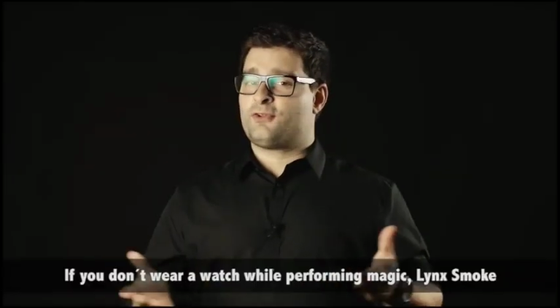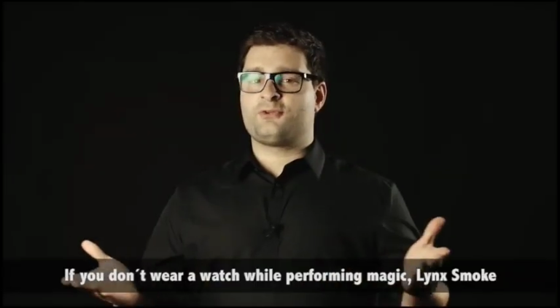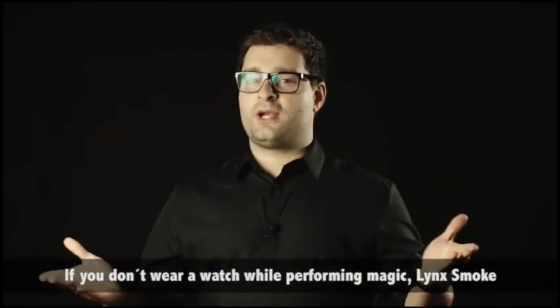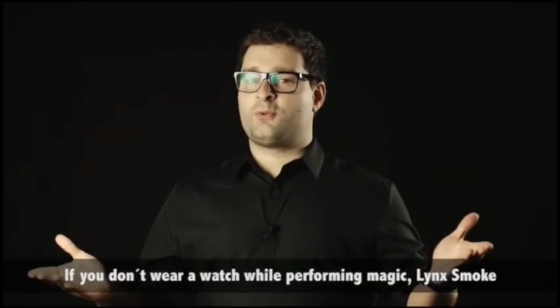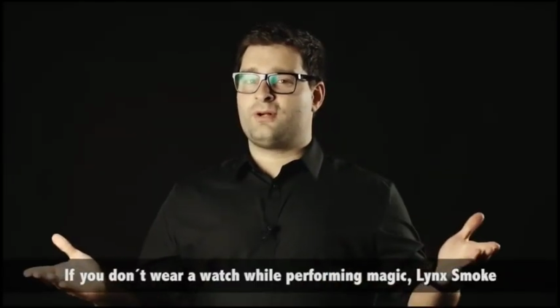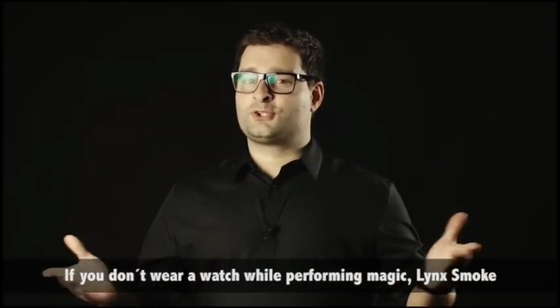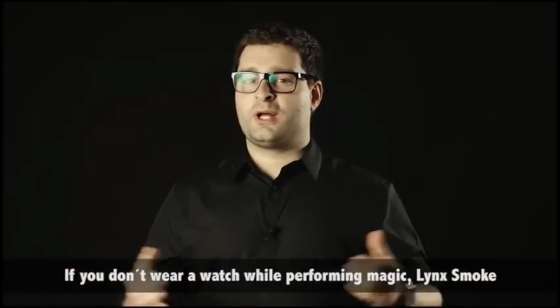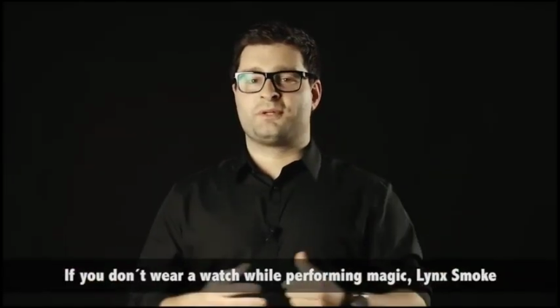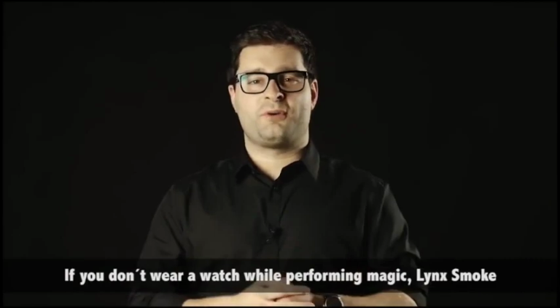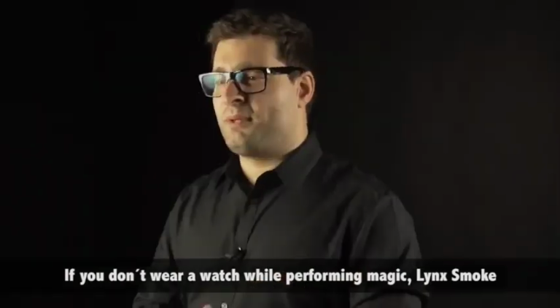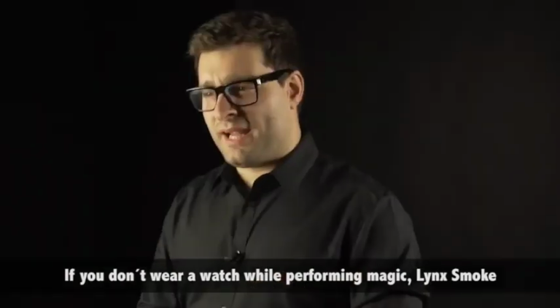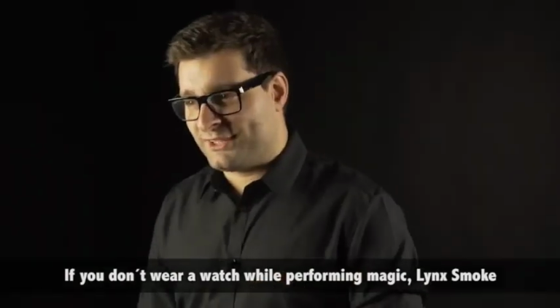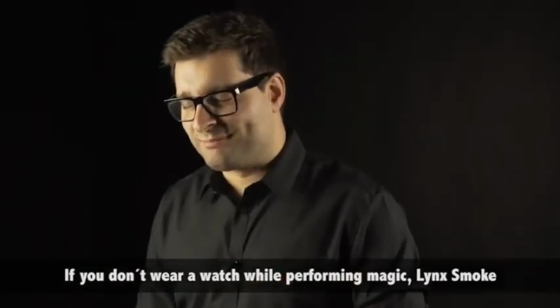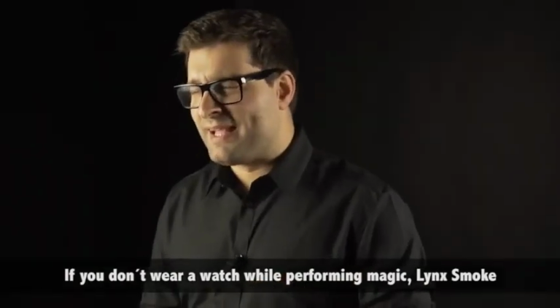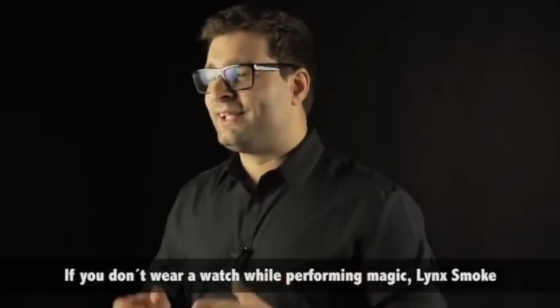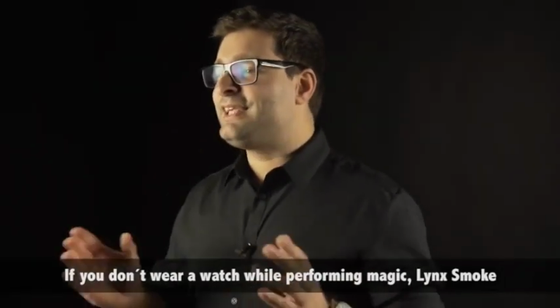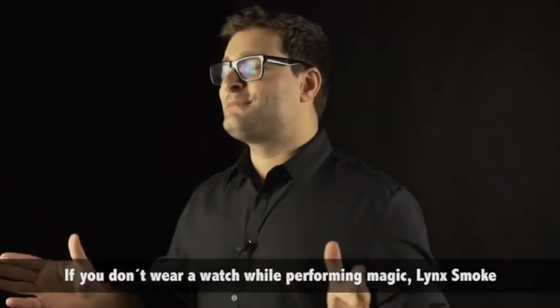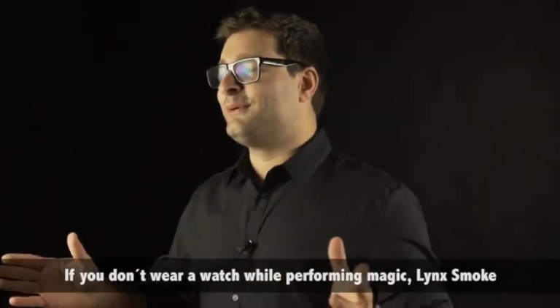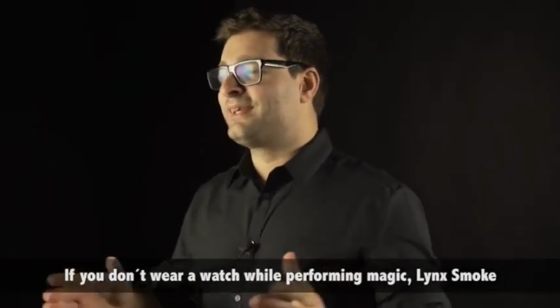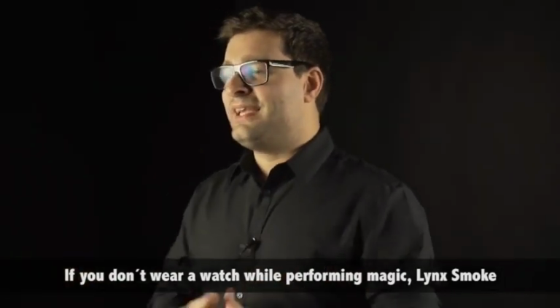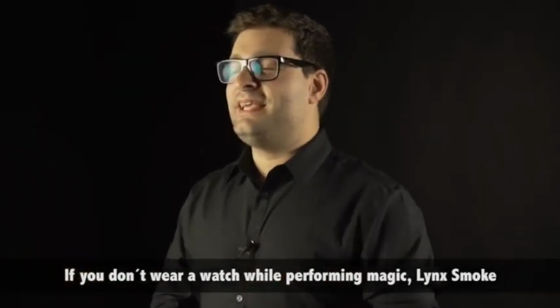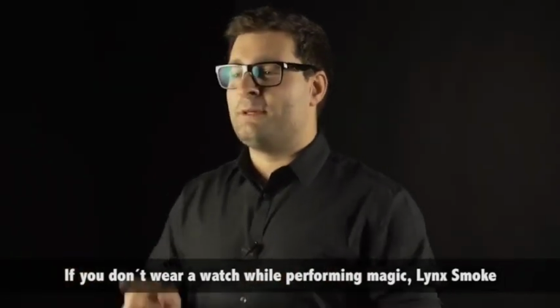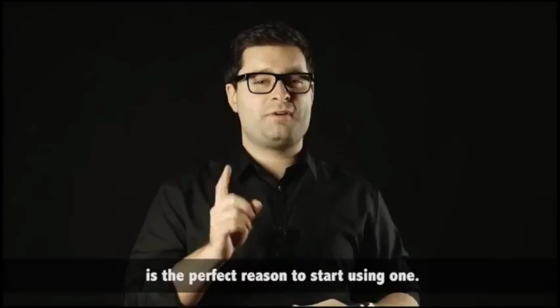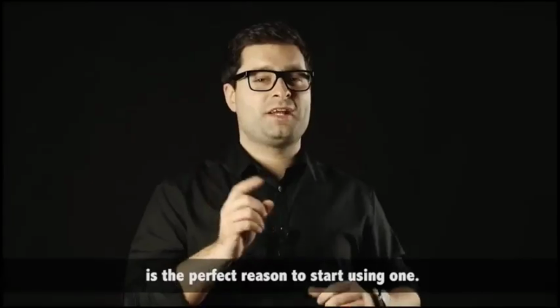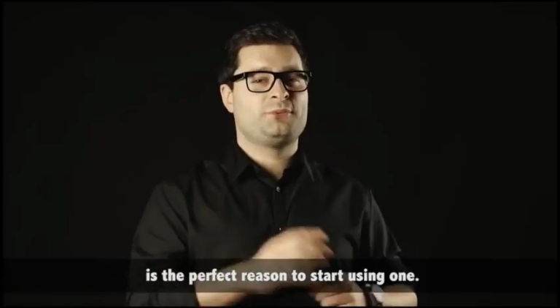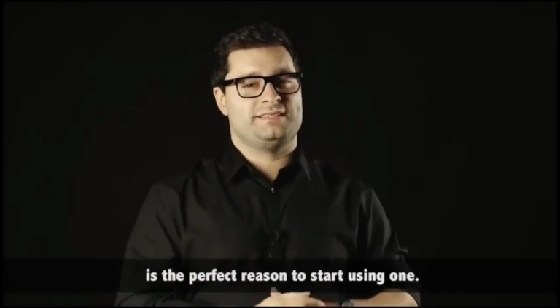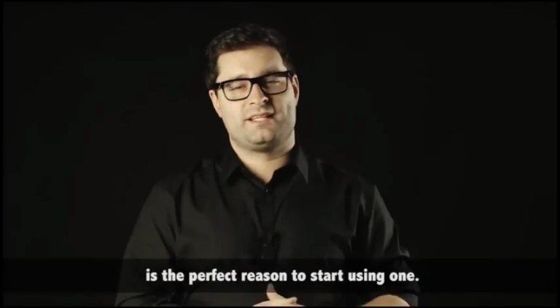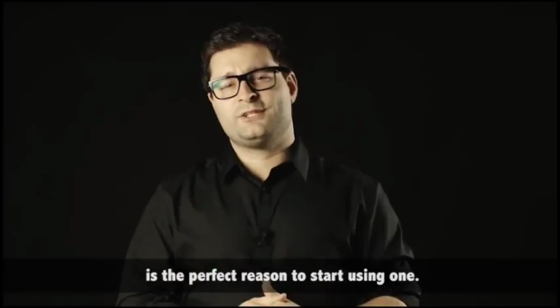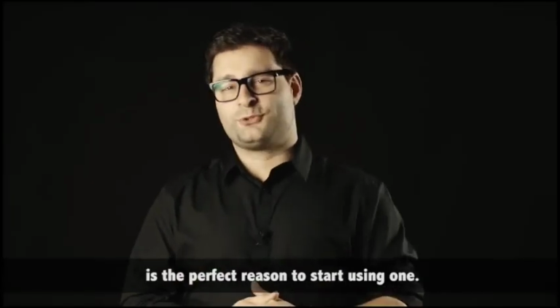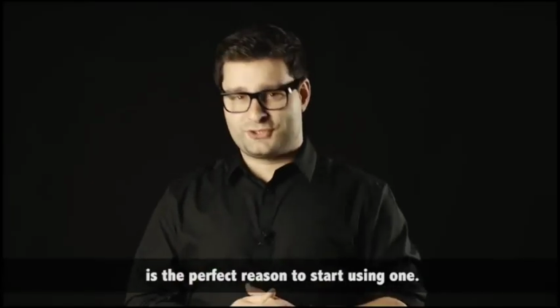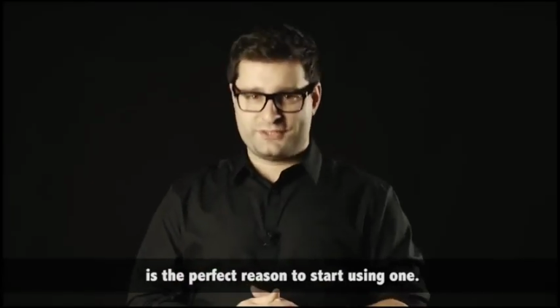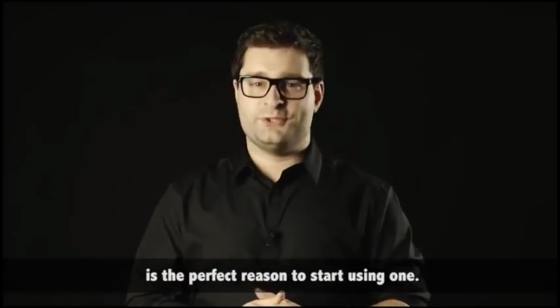If you don't wear a watch while performing magic, Blinx Smoke is the perfect reason to start.